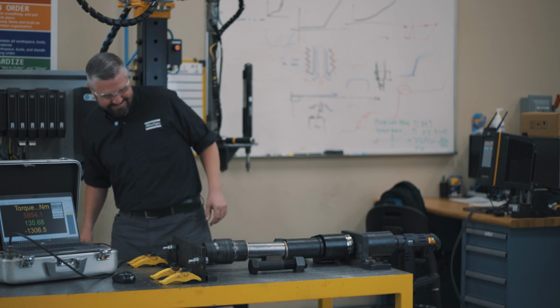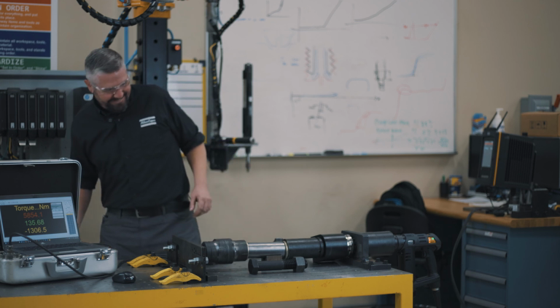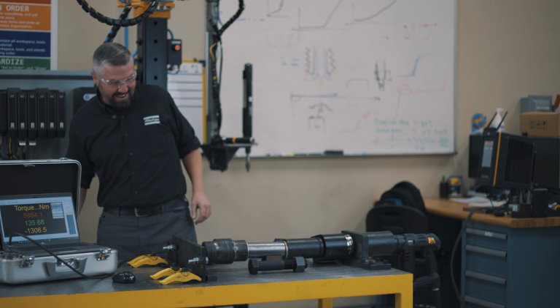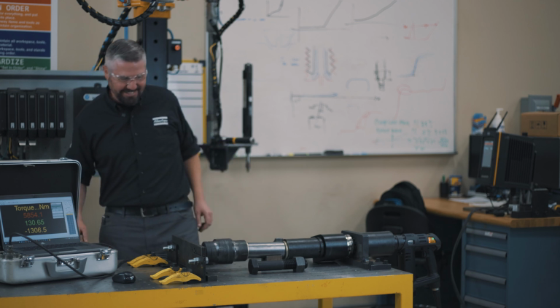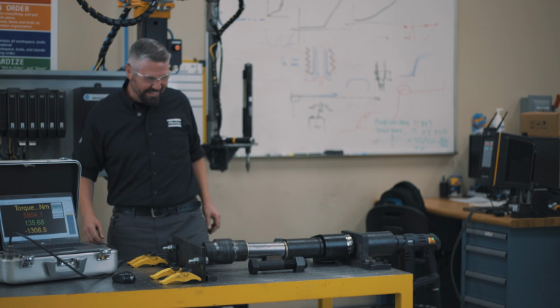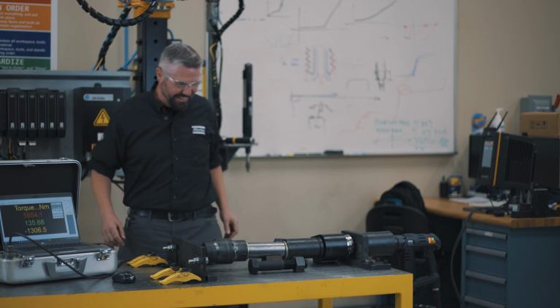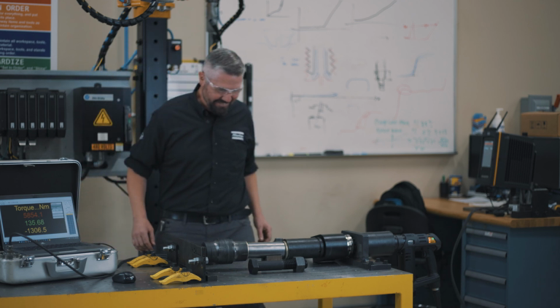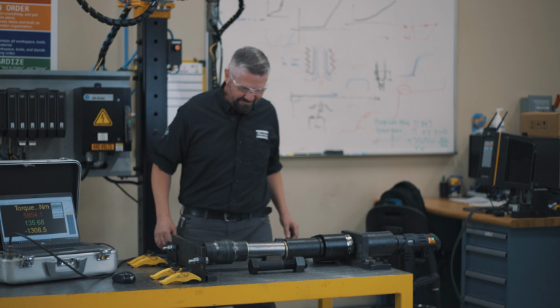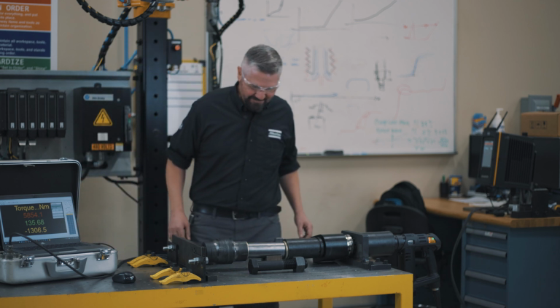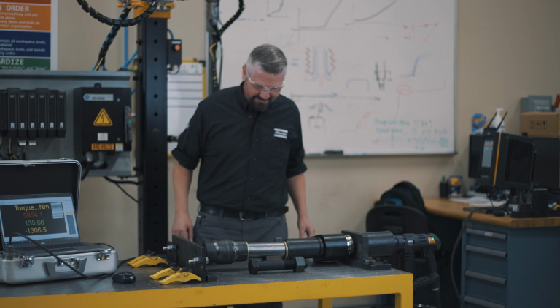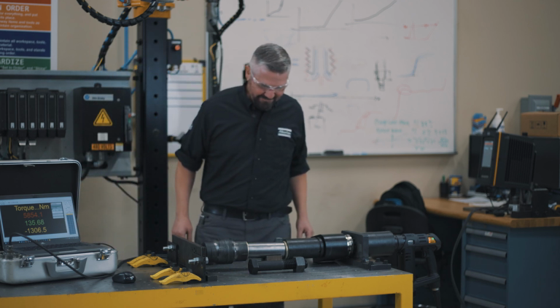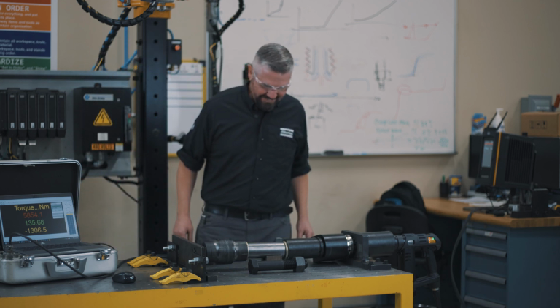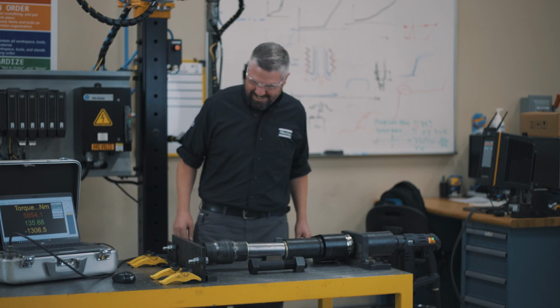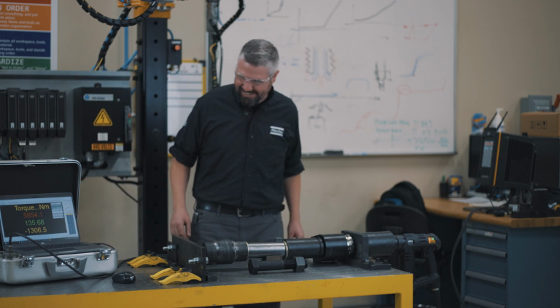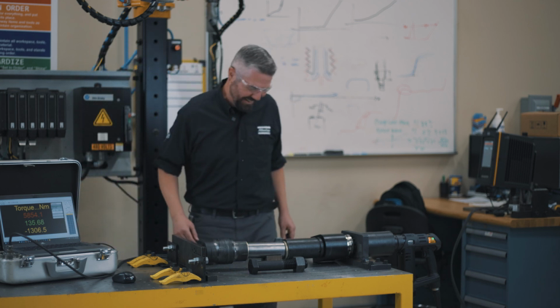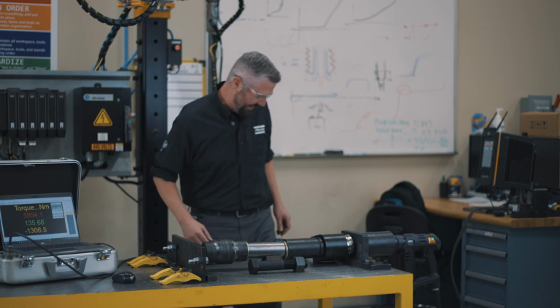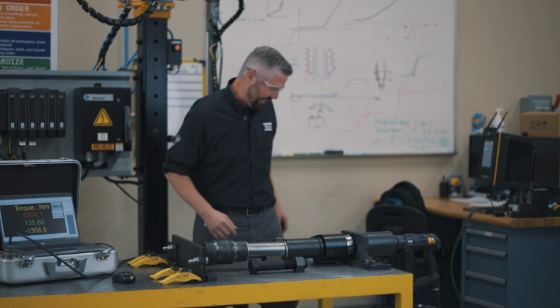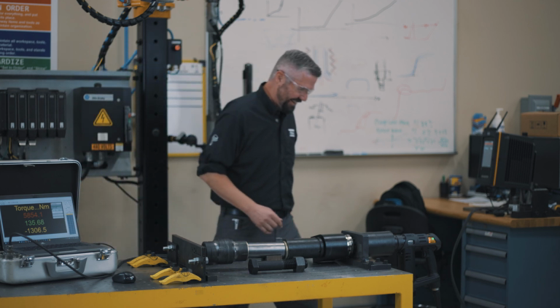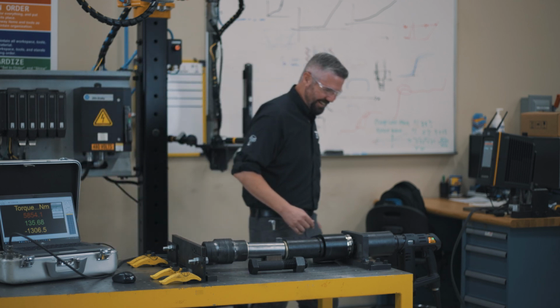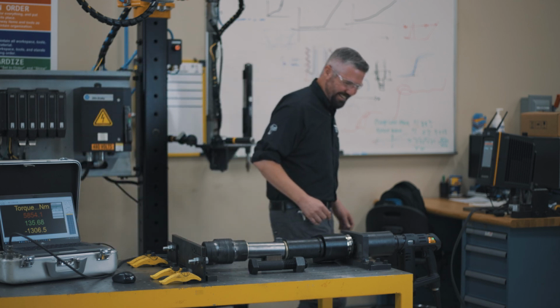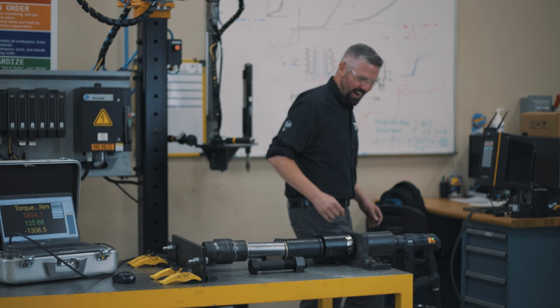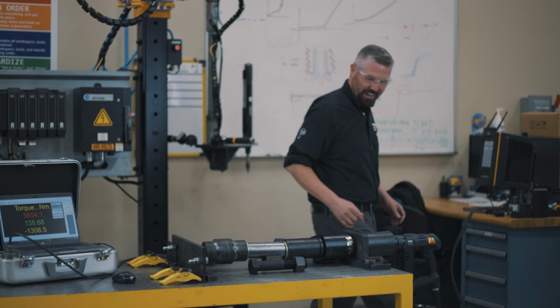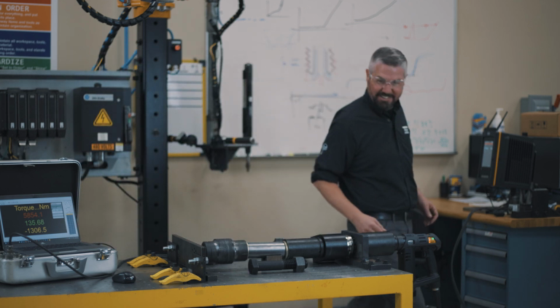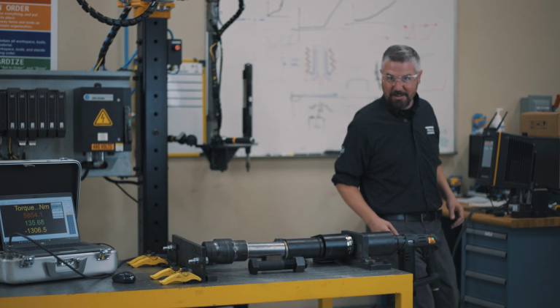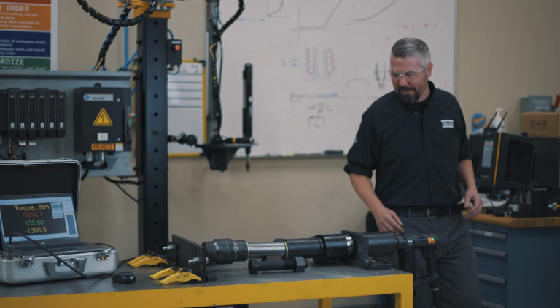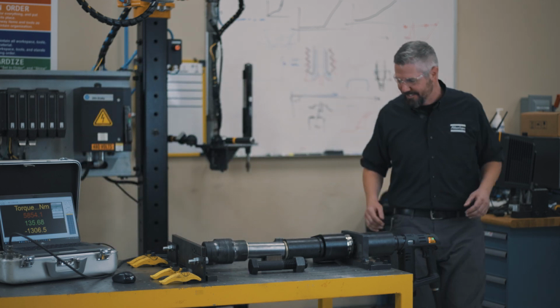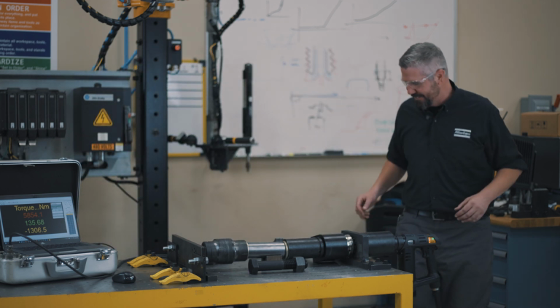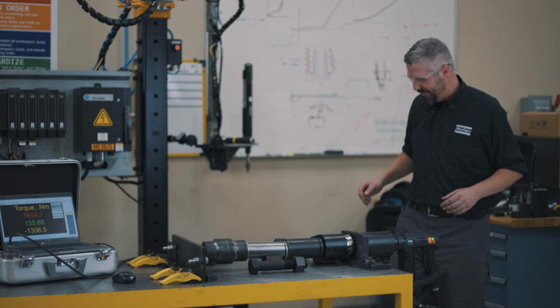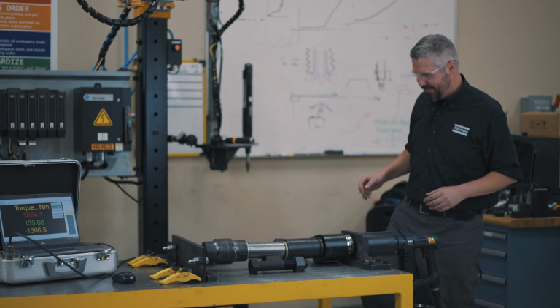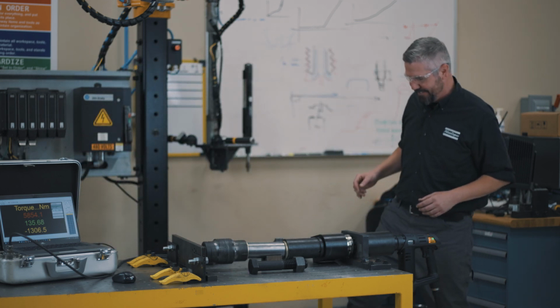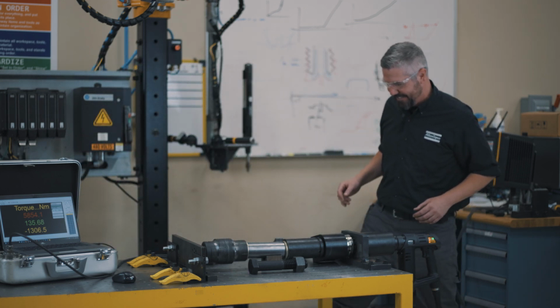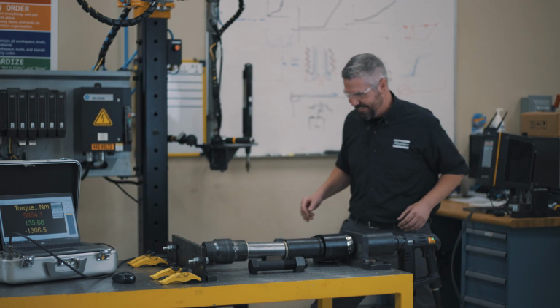That was exciting! Alright, let's take it apart and see what it looks like.